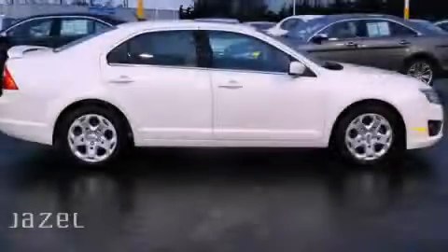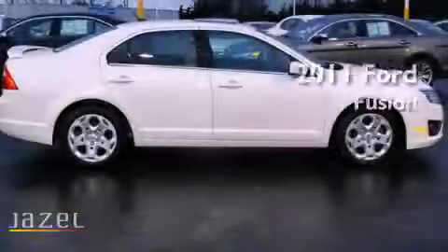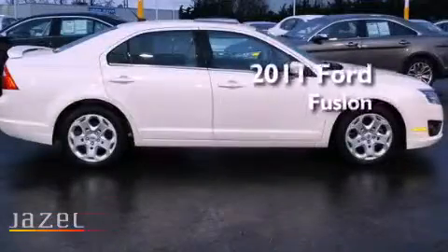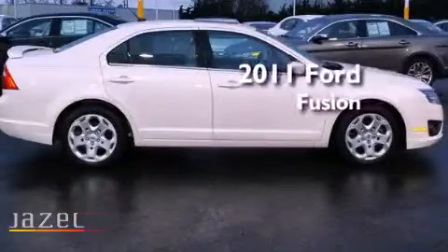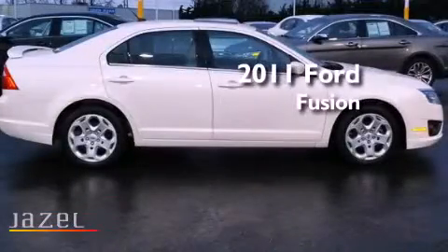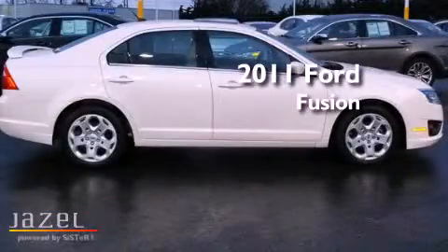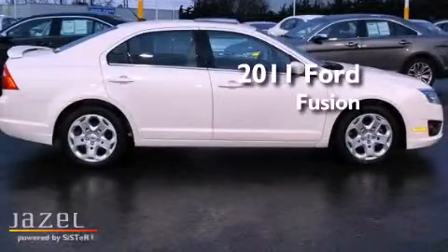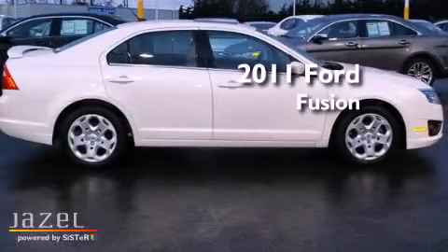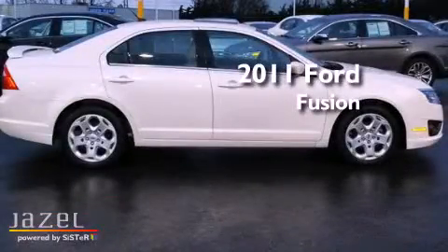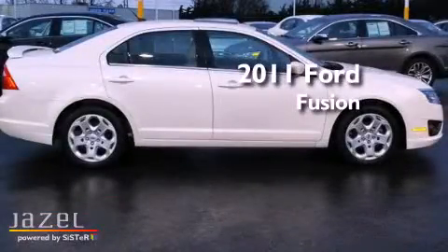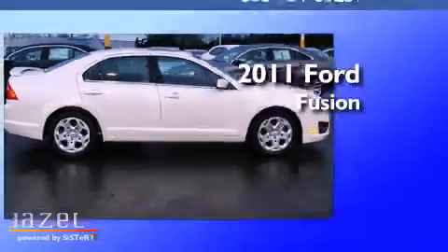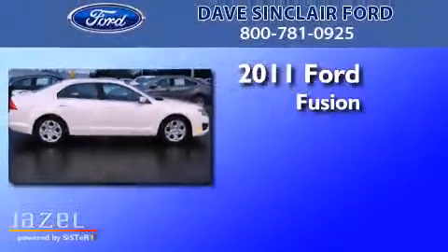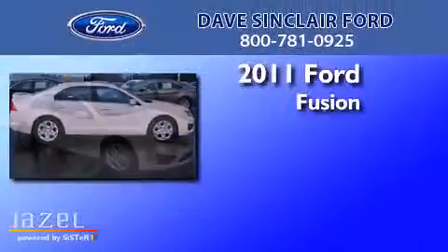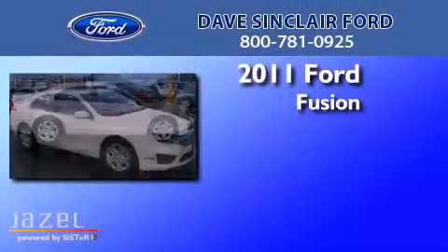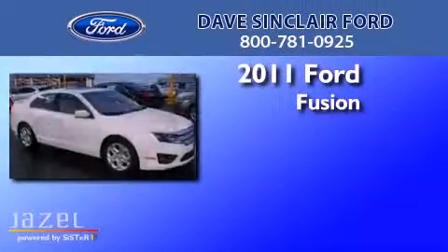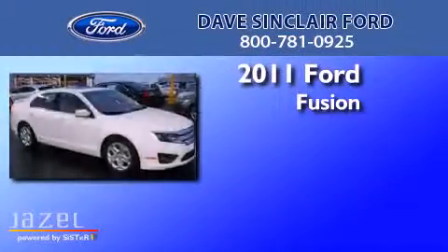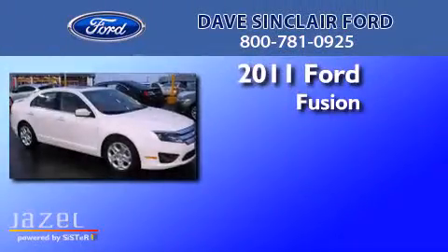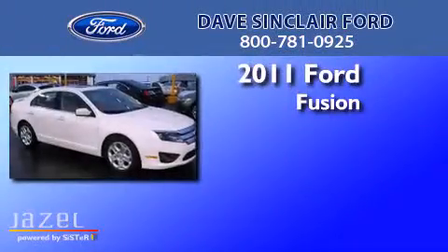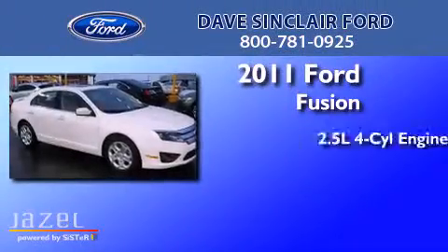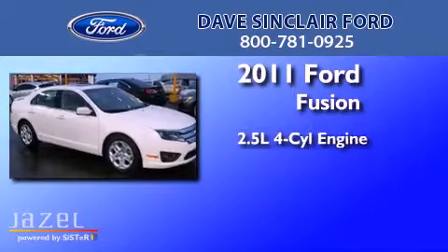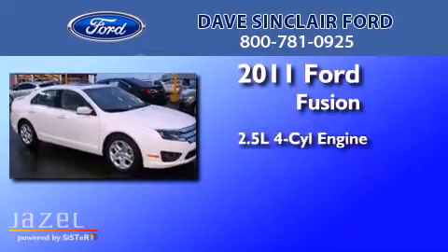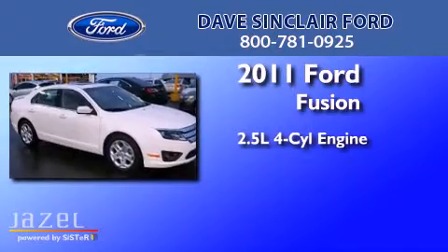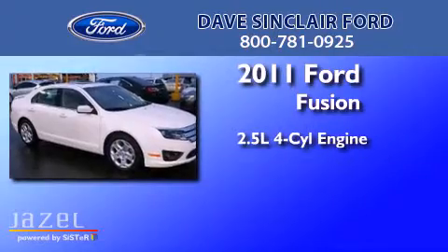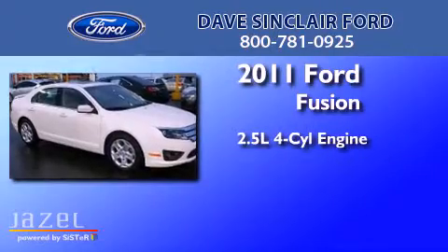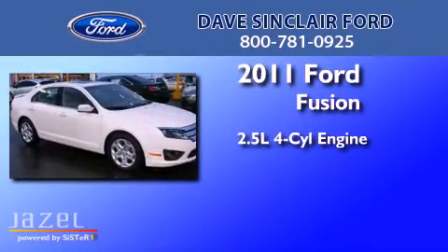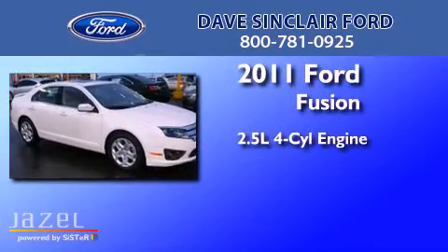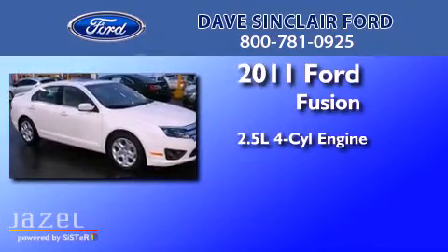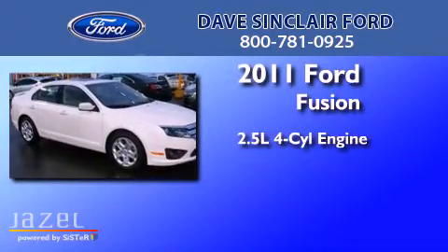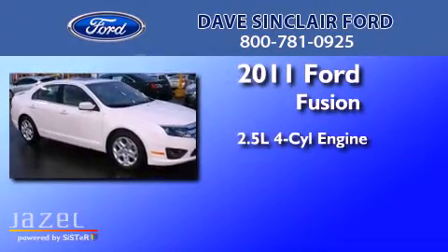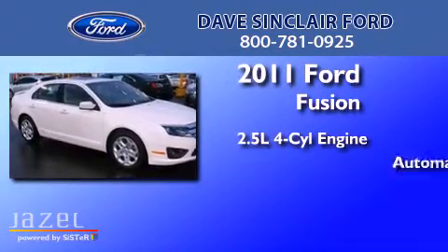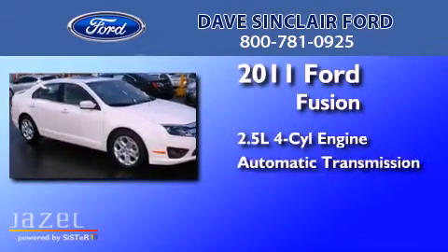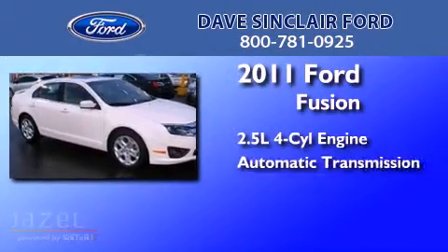This is a 2011 Ford Fusion. It has a 2.5-liter four-cylinder engine and an automatic transmission.